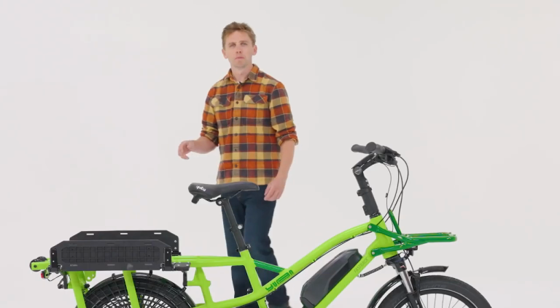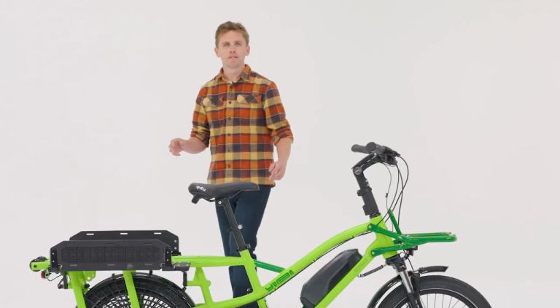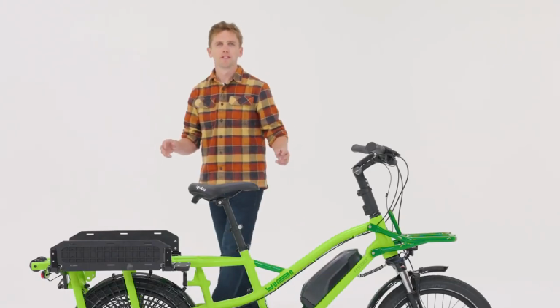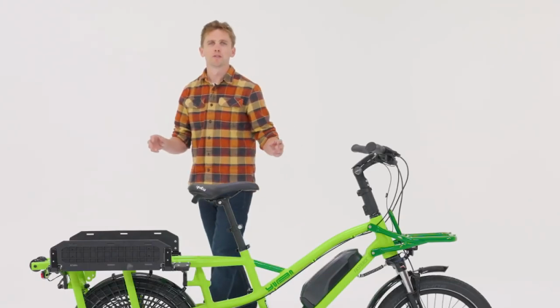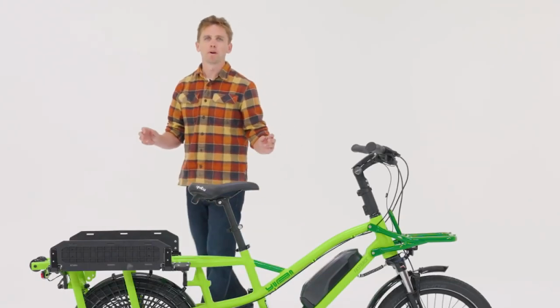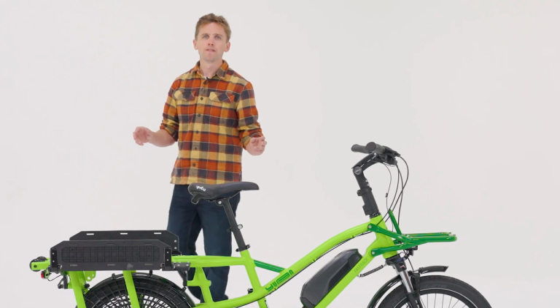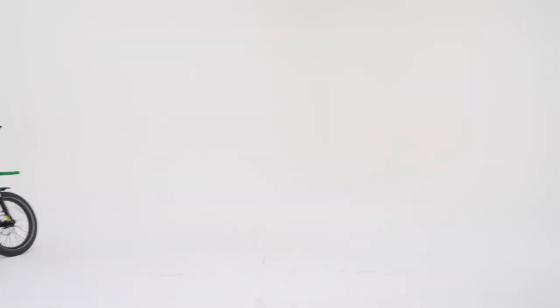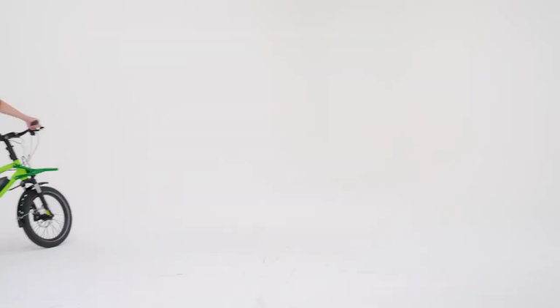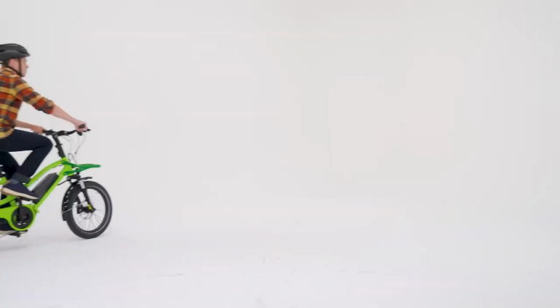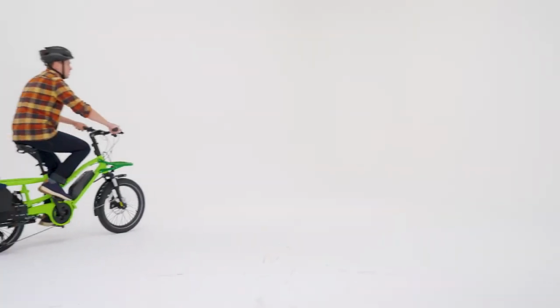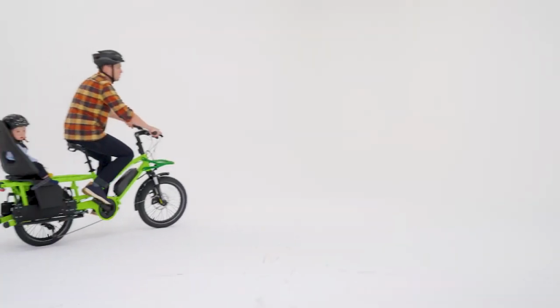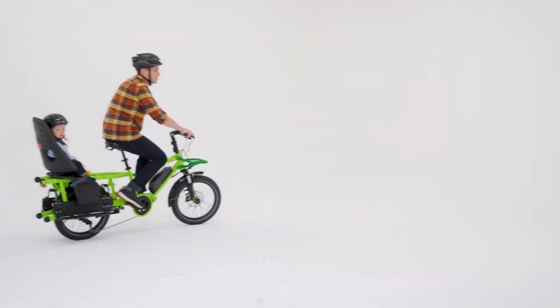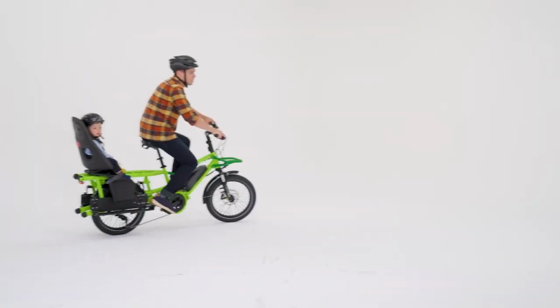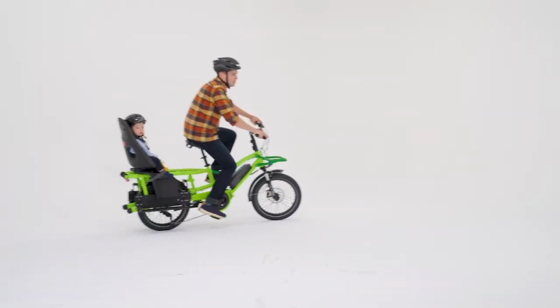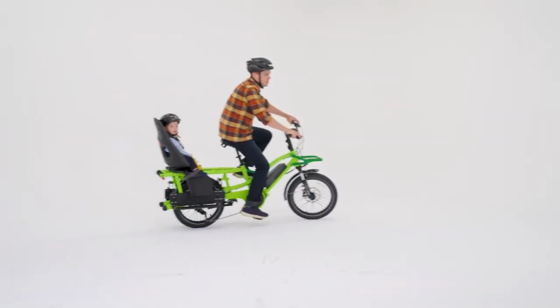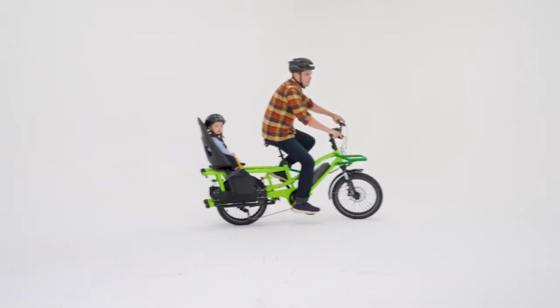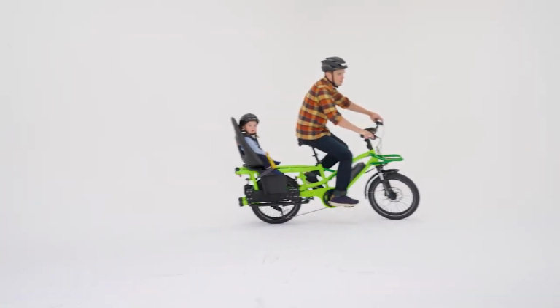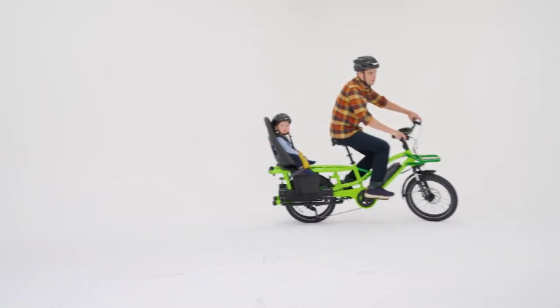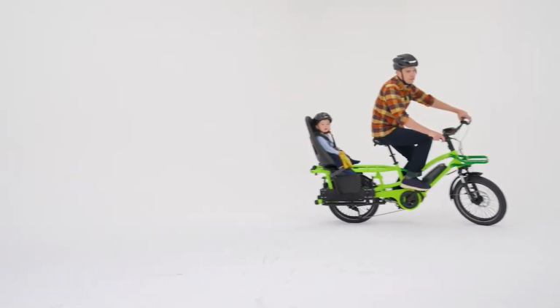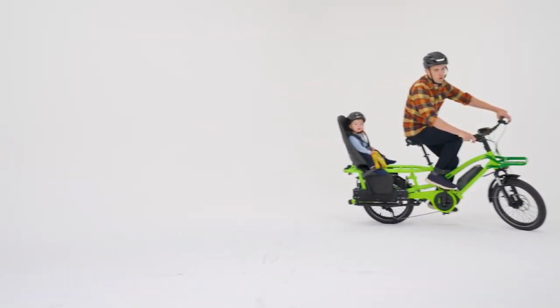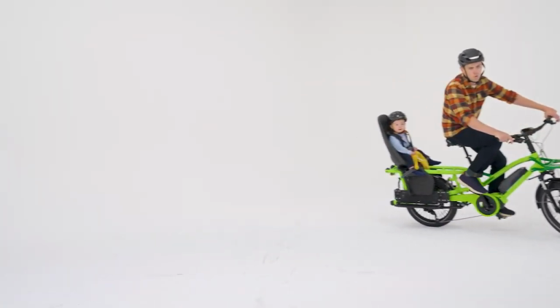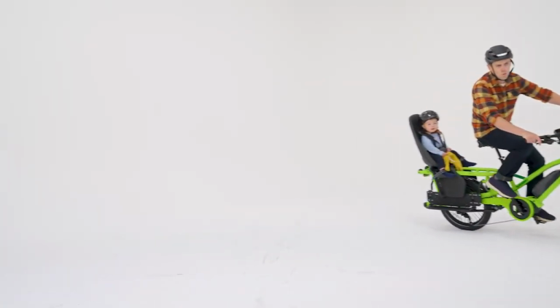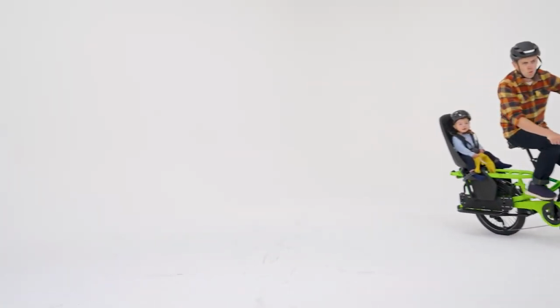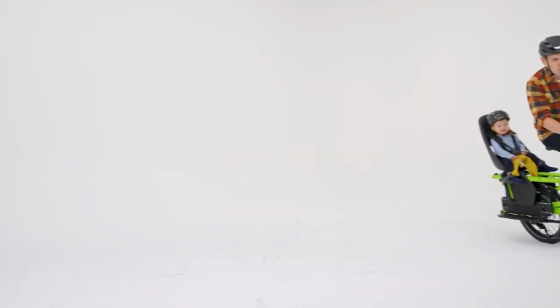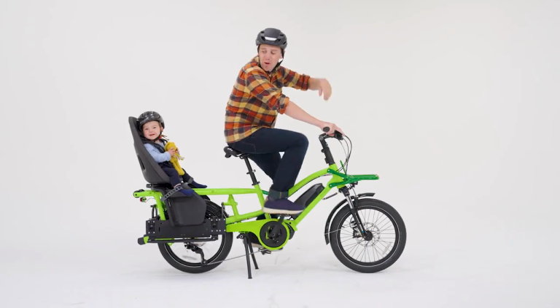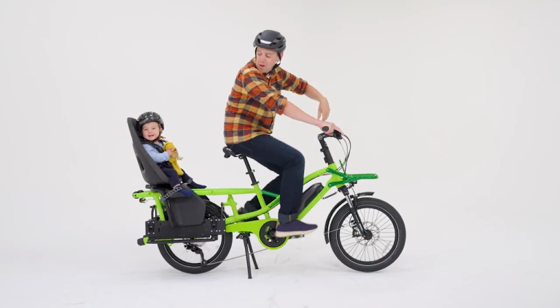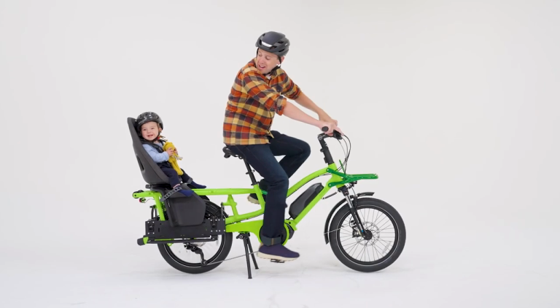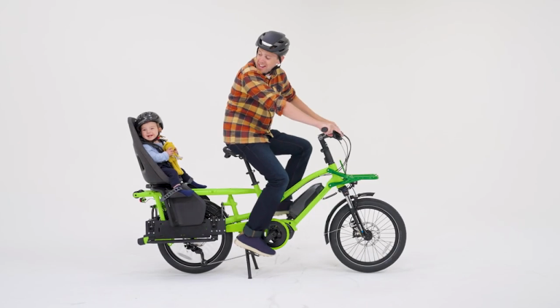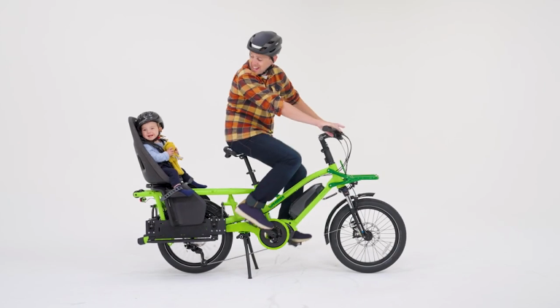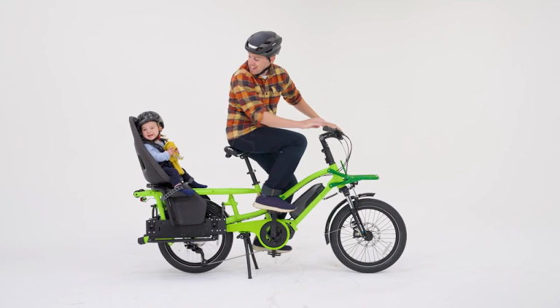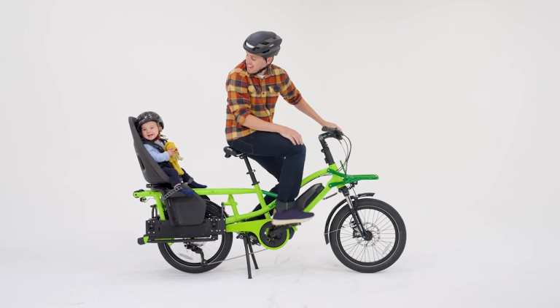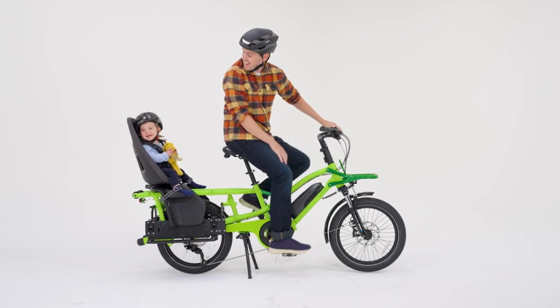The bike features a powerful Shimano mid-drive motor helping you get rid of your kids as fast as possible.